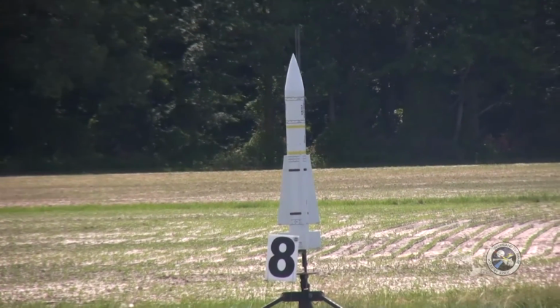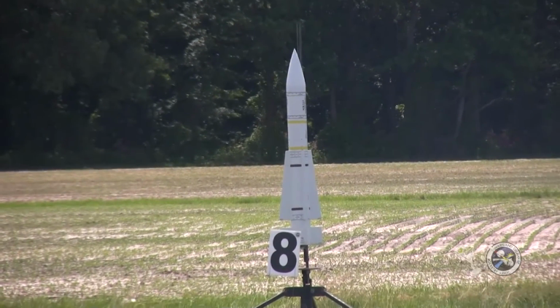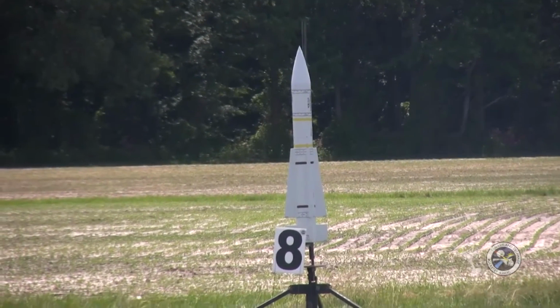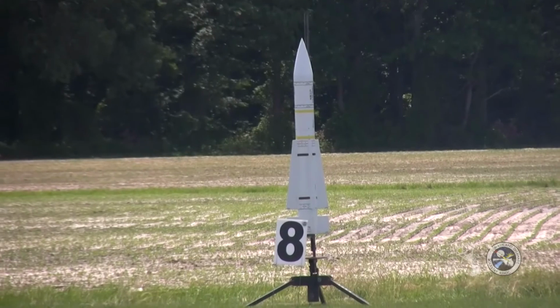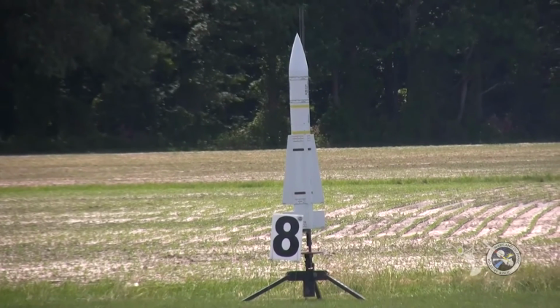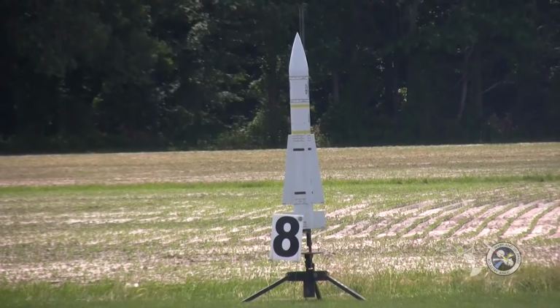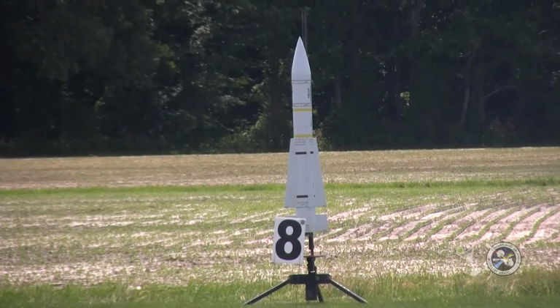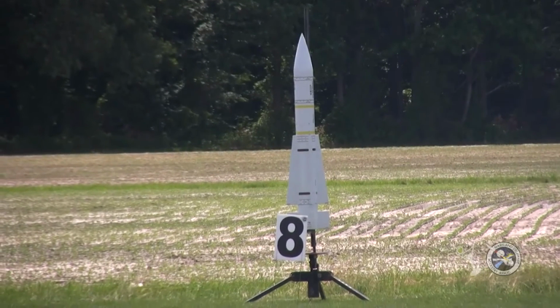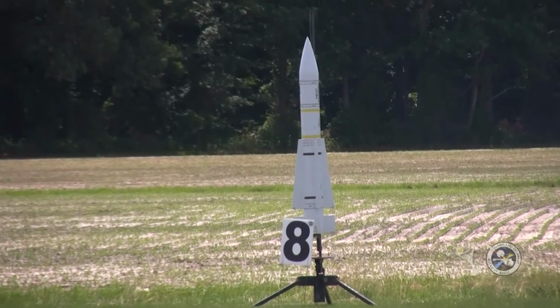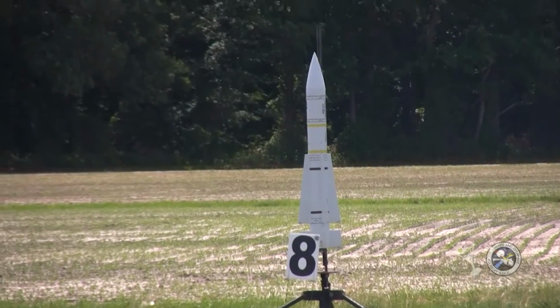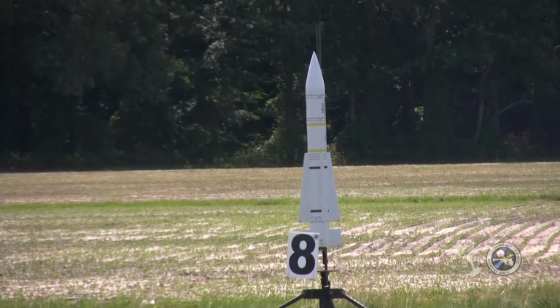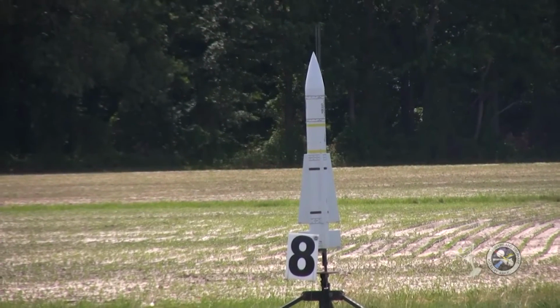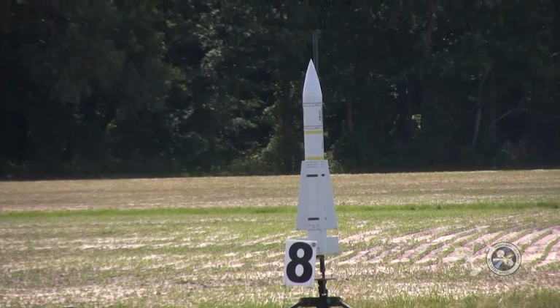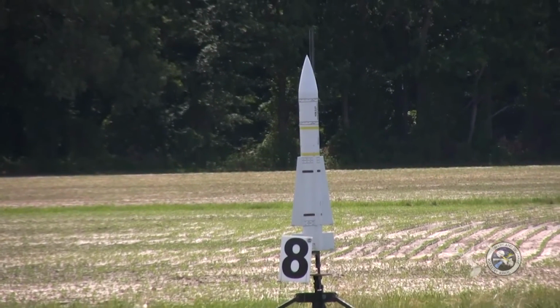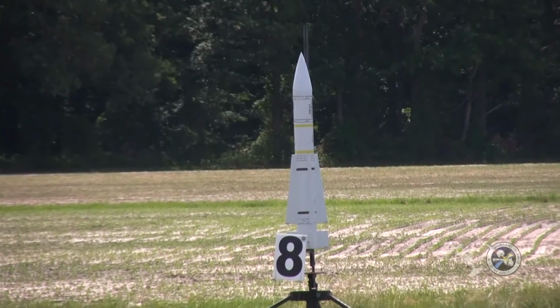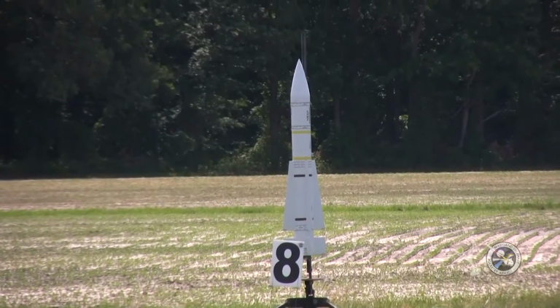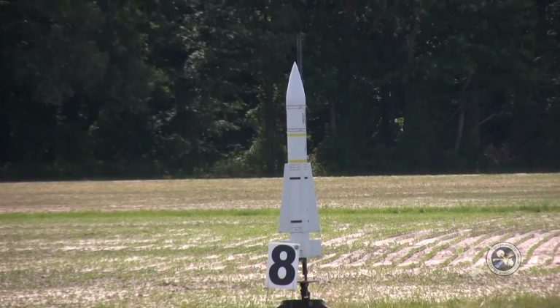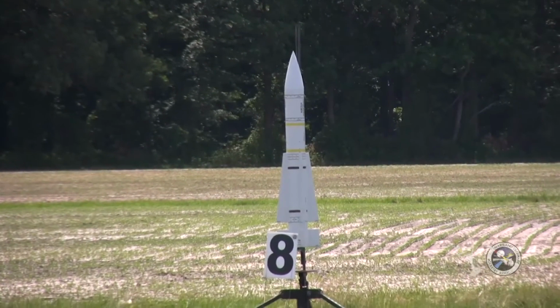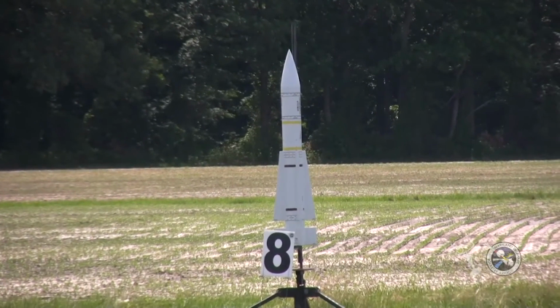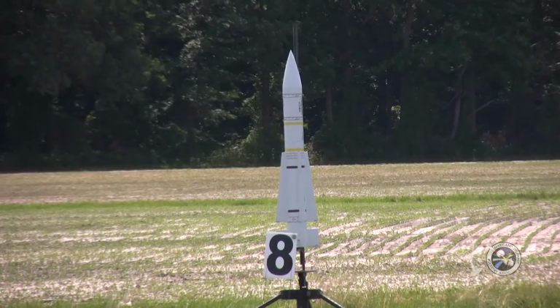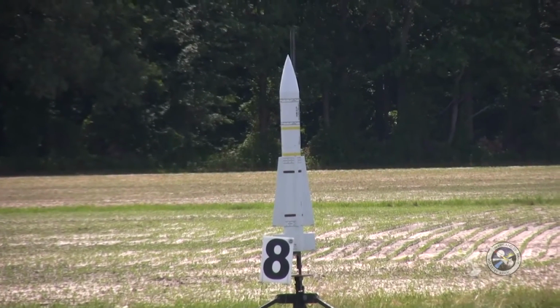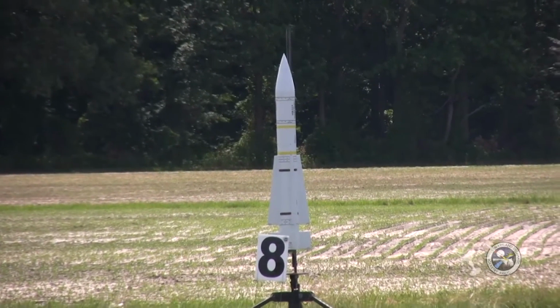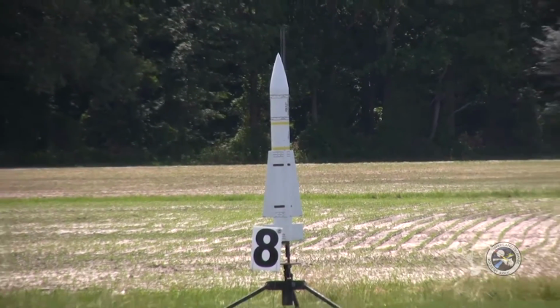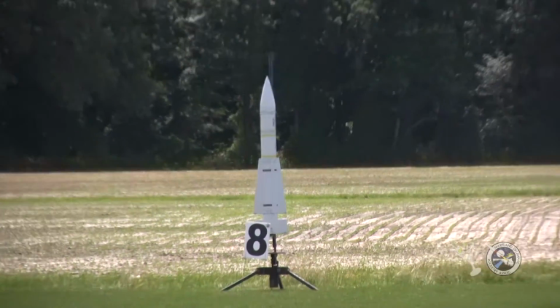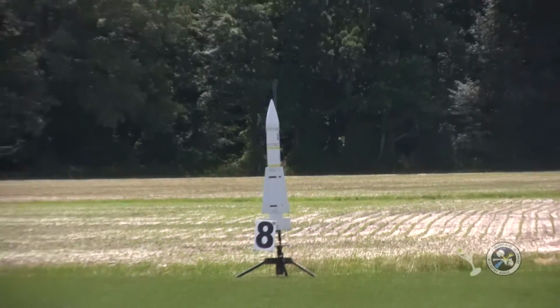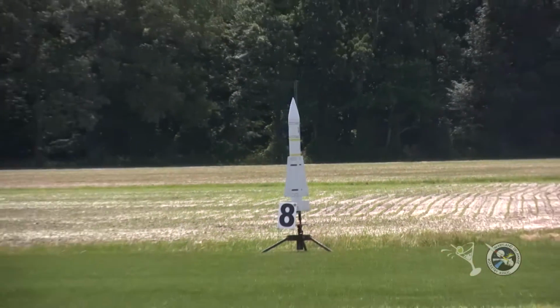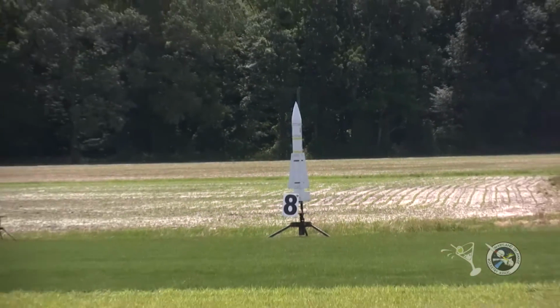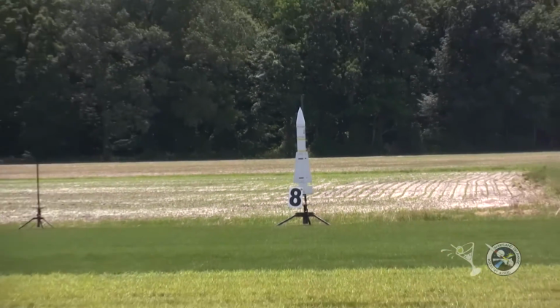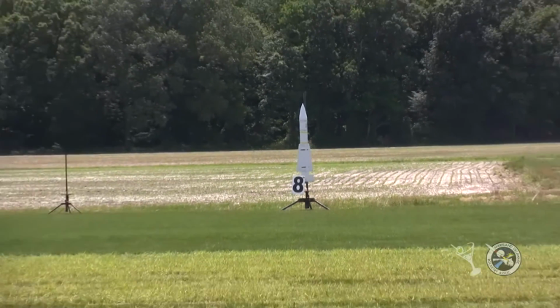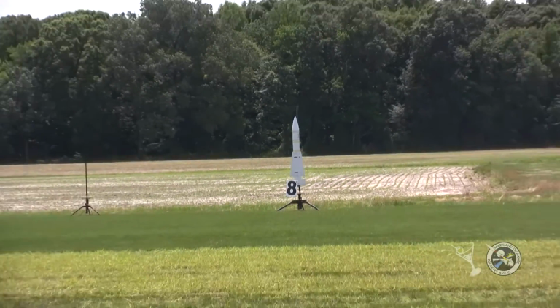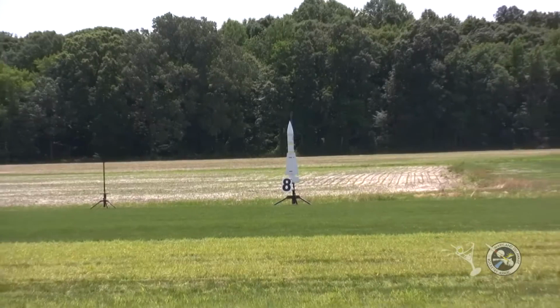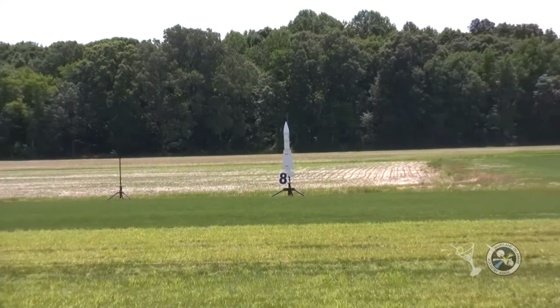Let's see what happens. We're going to go with the AIM-54 in 5, 4, 3, 2, 1.